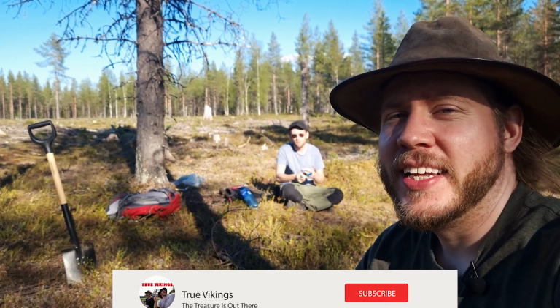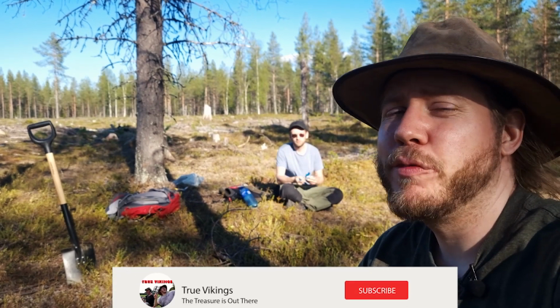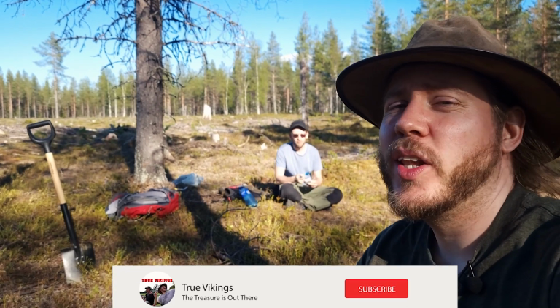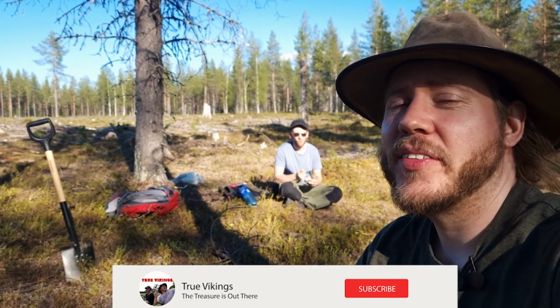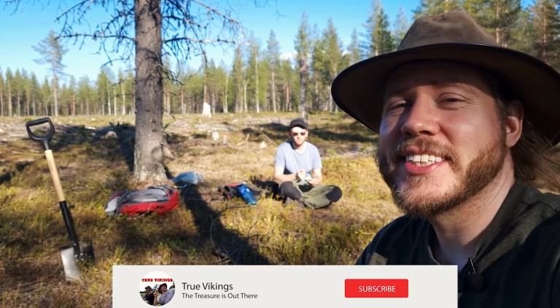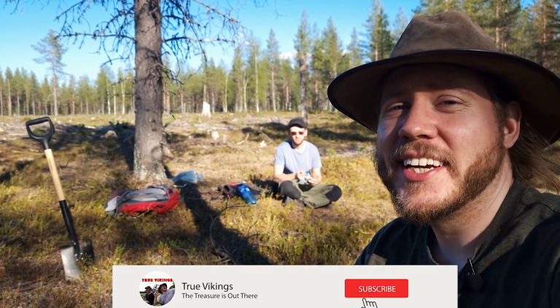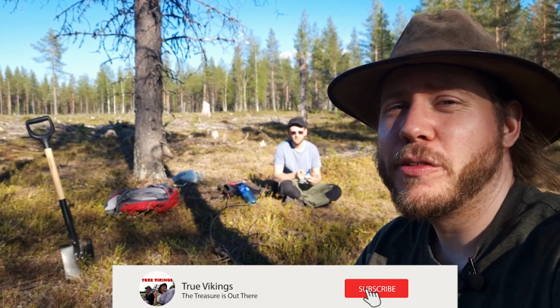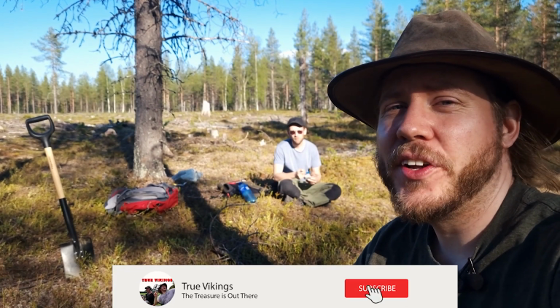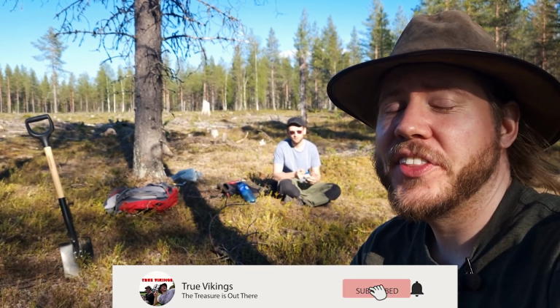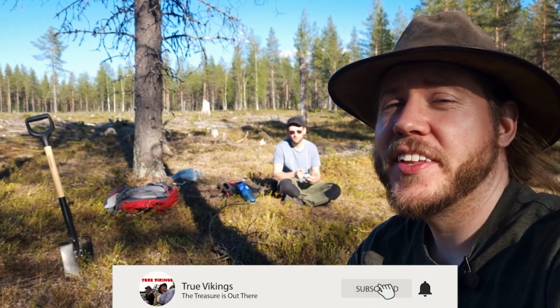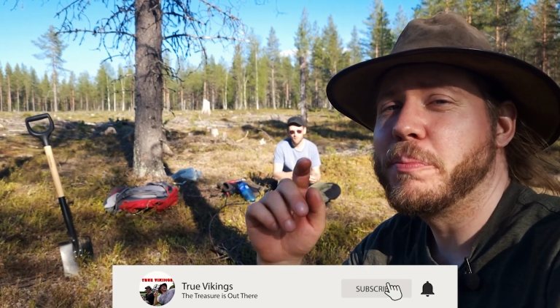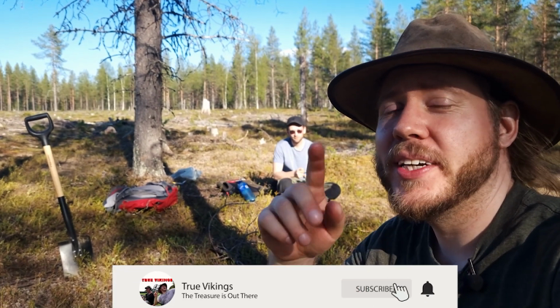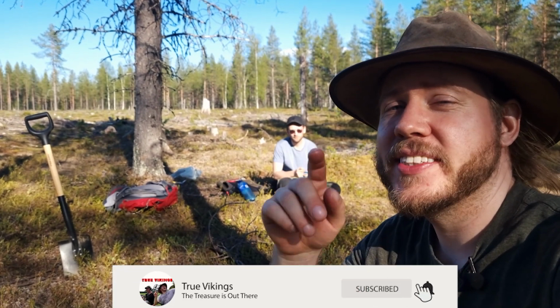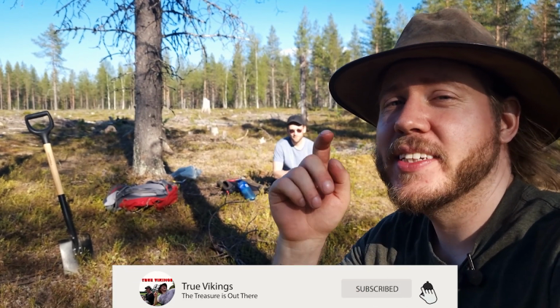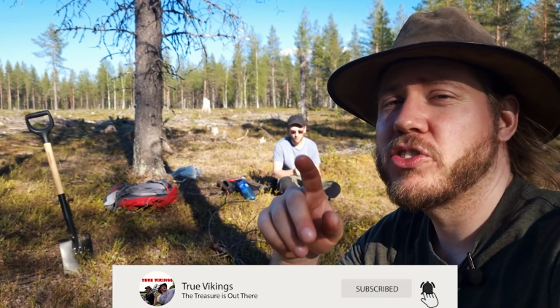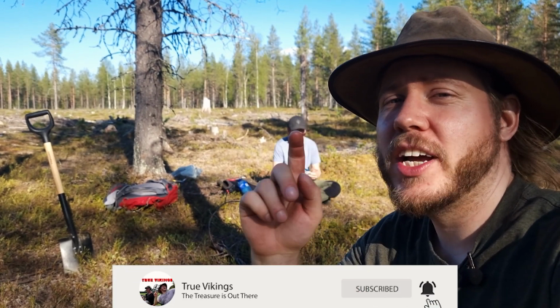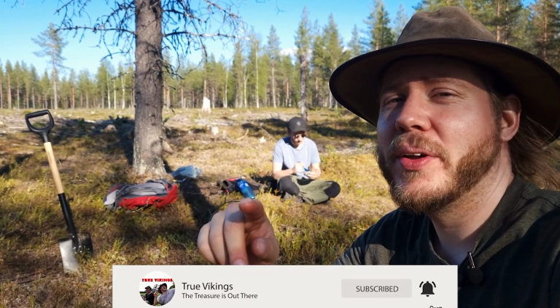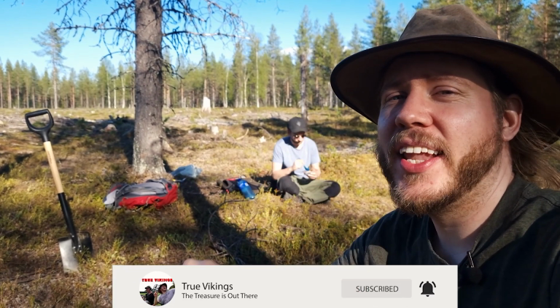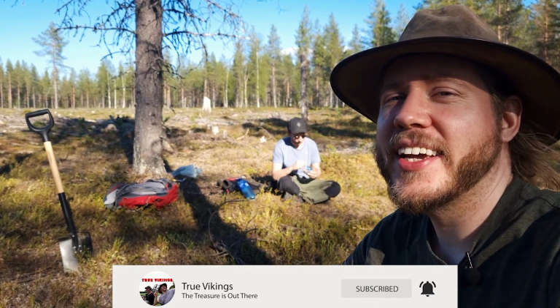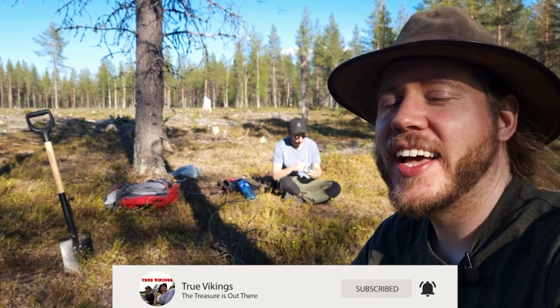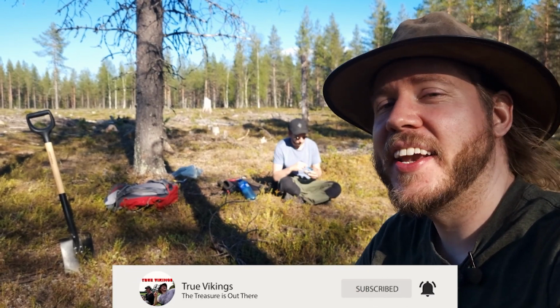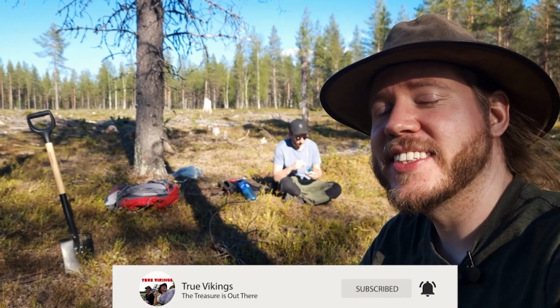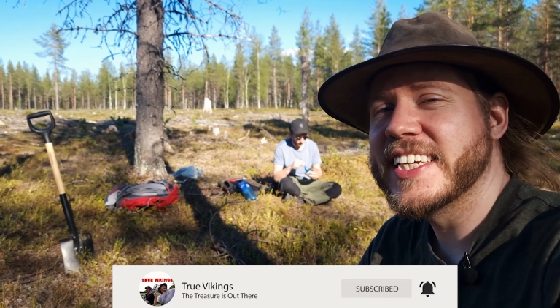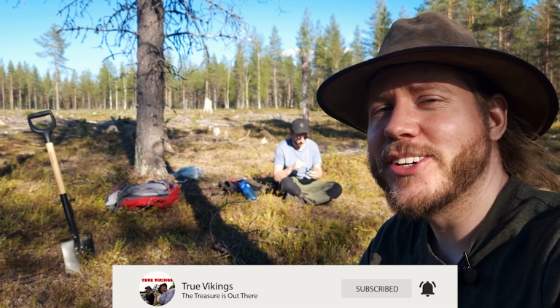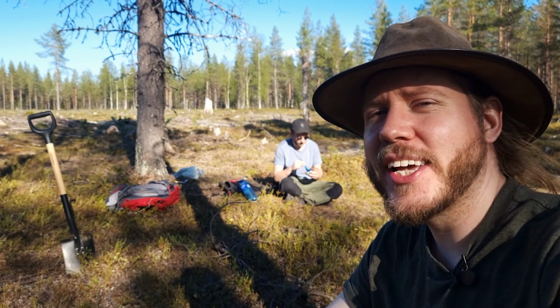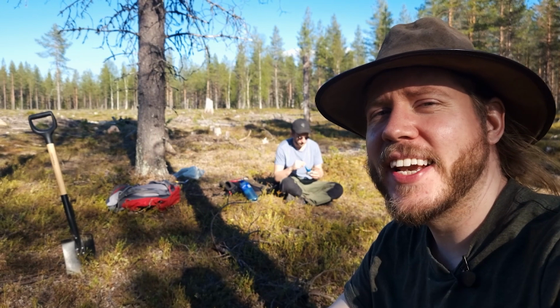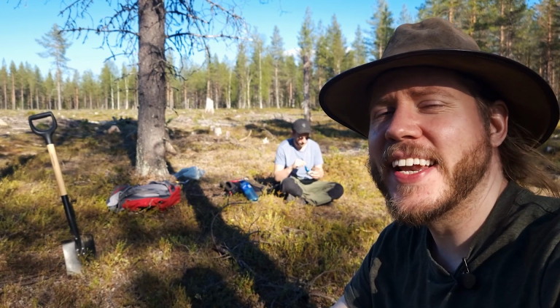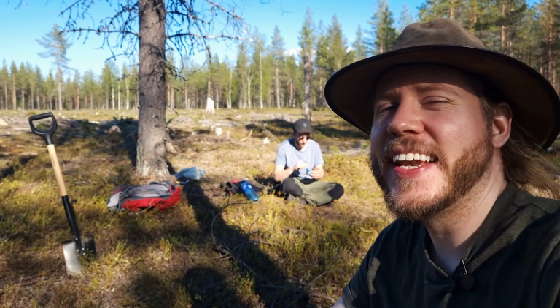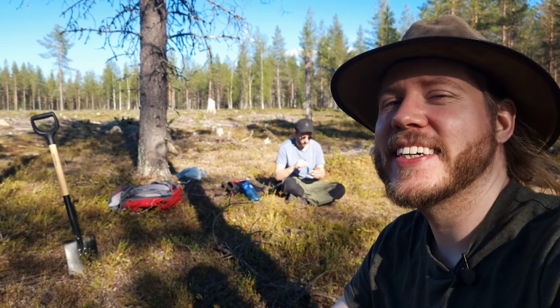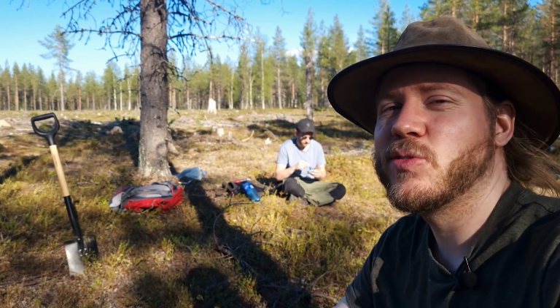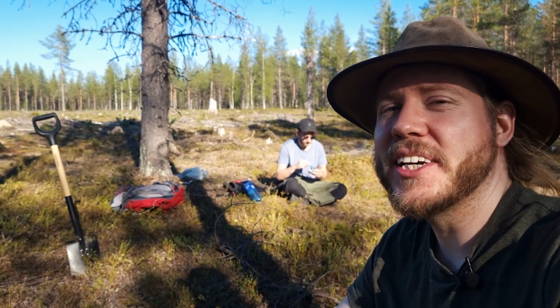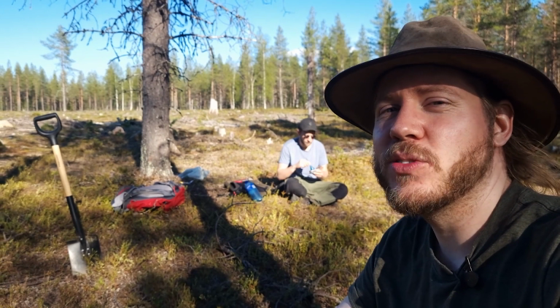If you like this kind of content, press subscribe and like, and I'll see you again in next week's video. True Vikings, over and out.